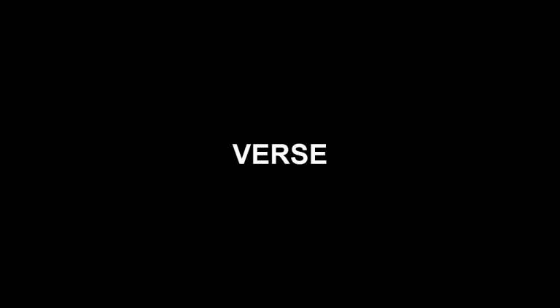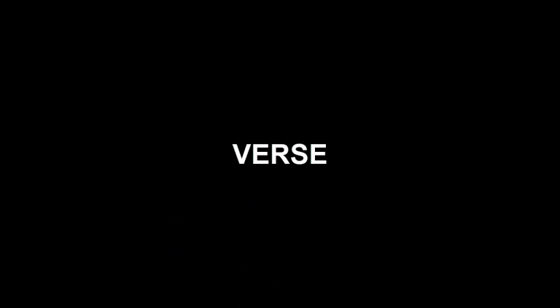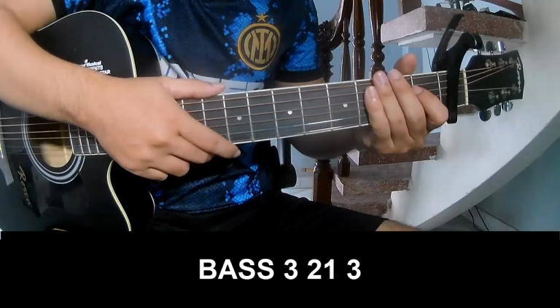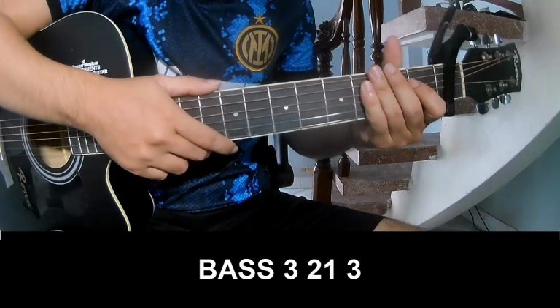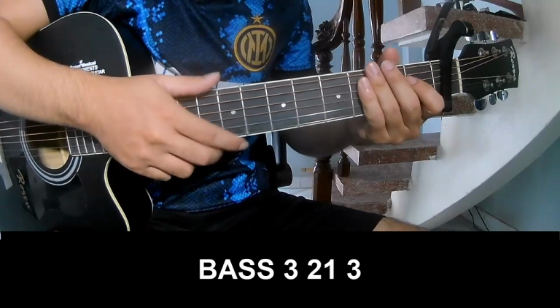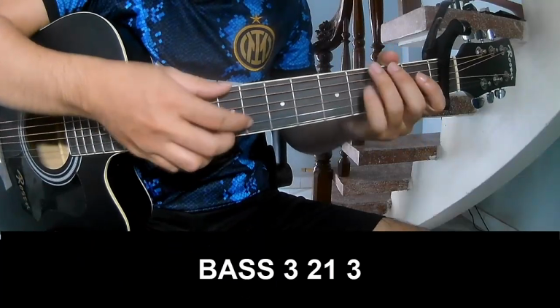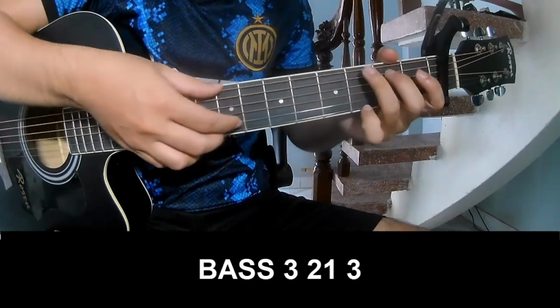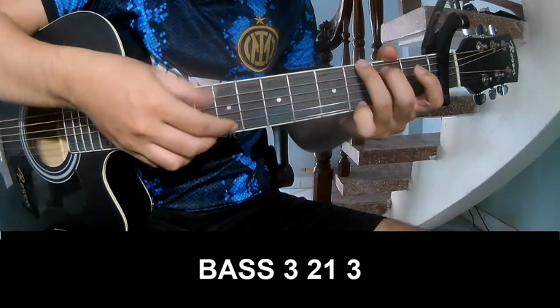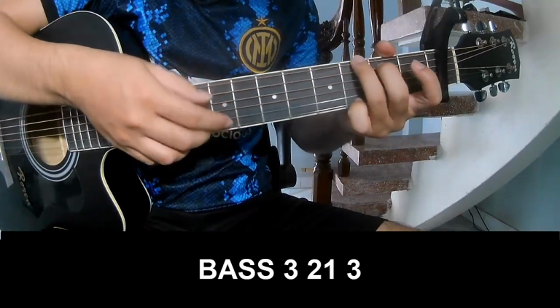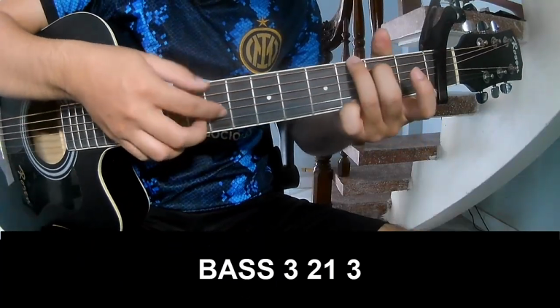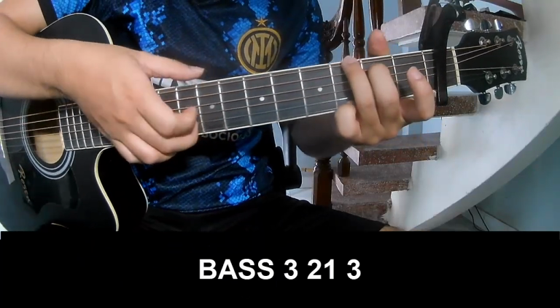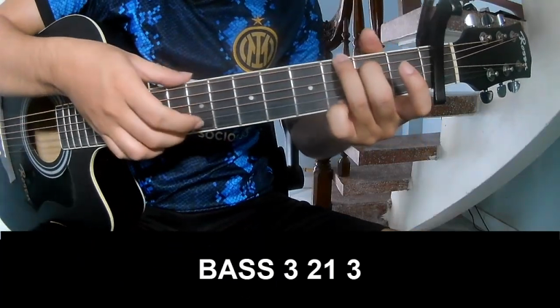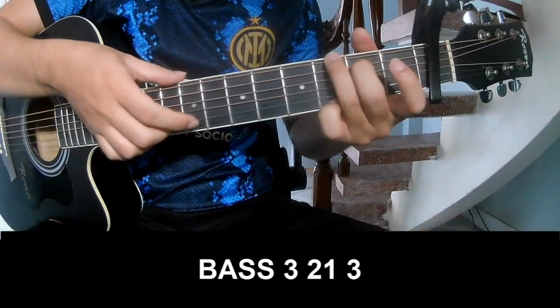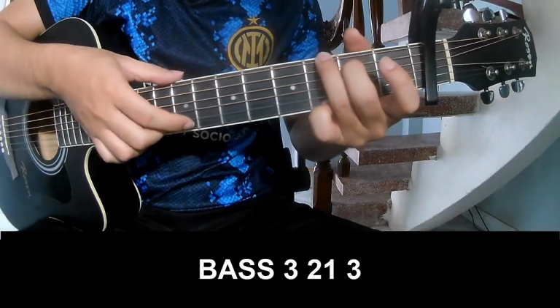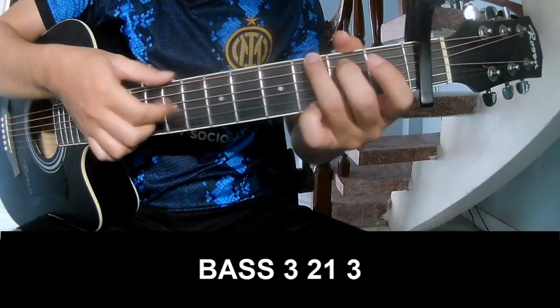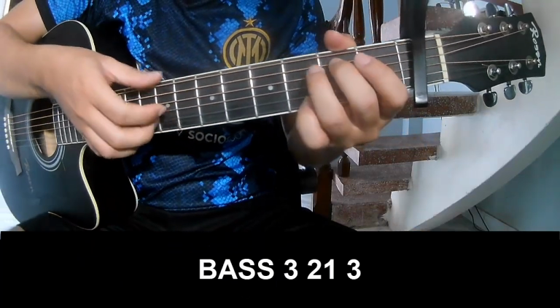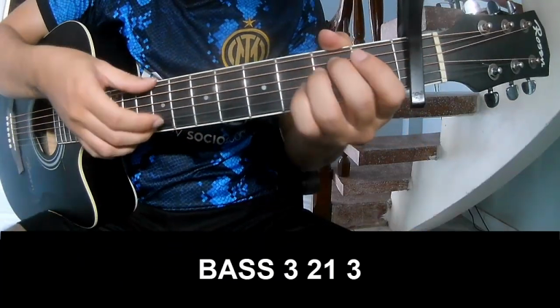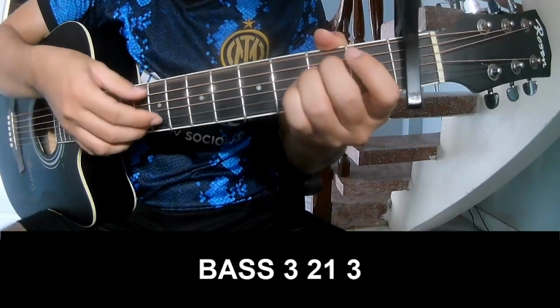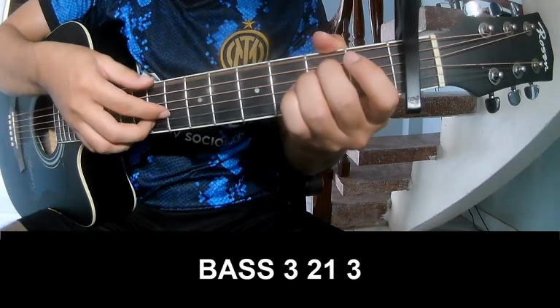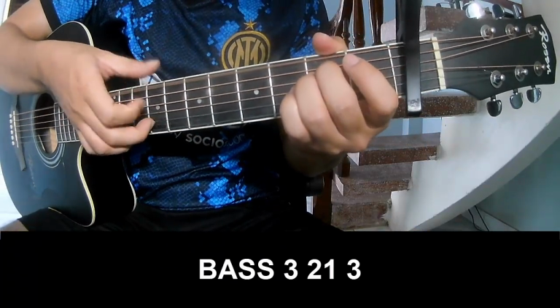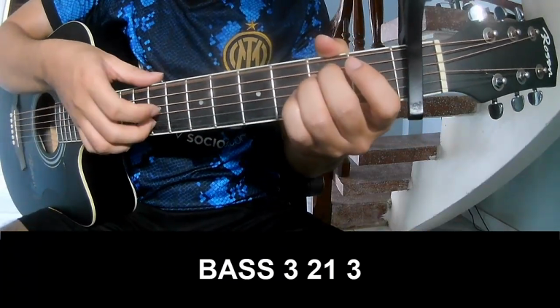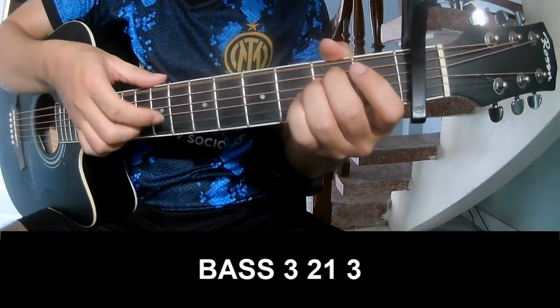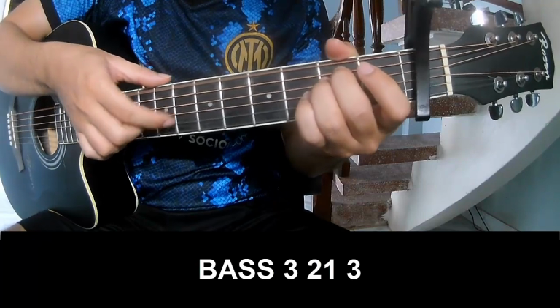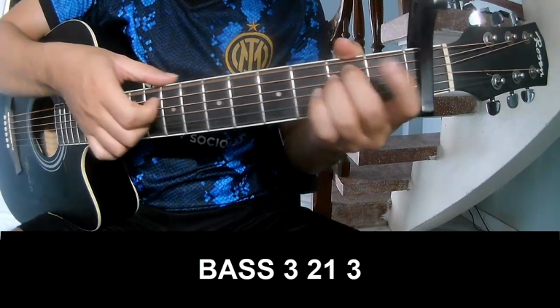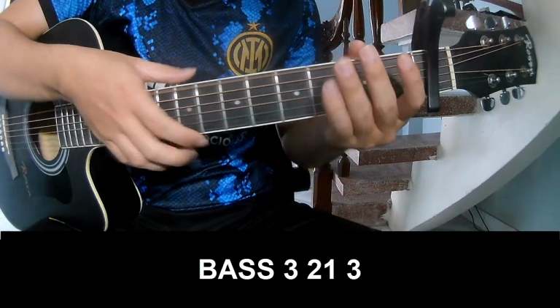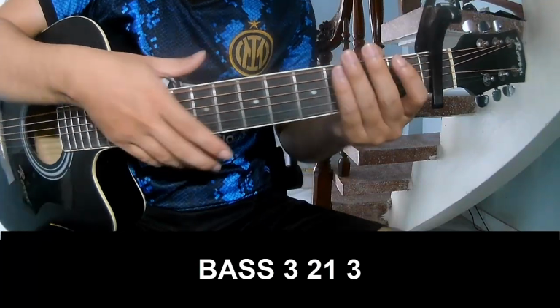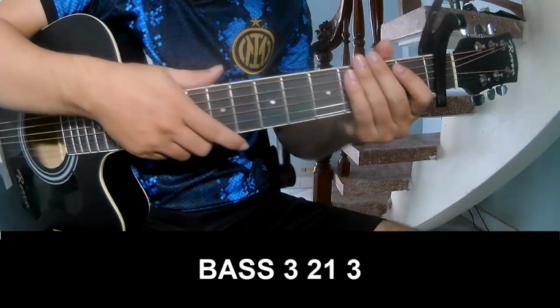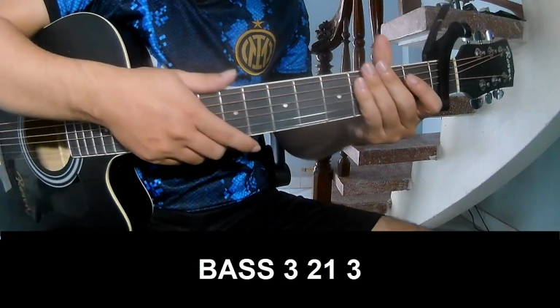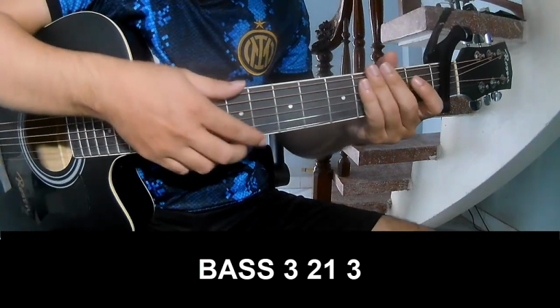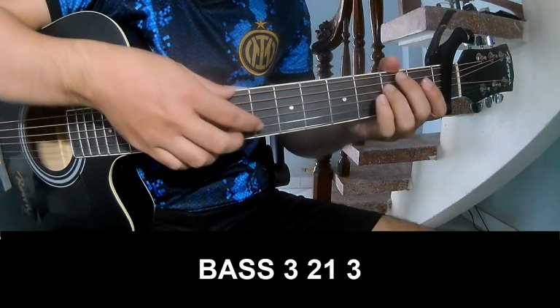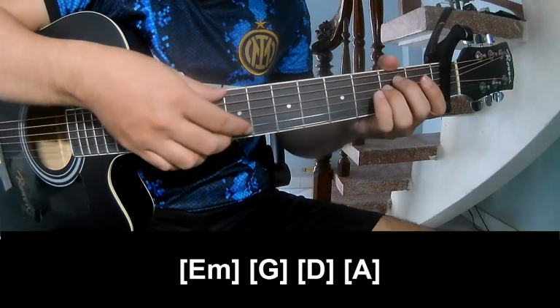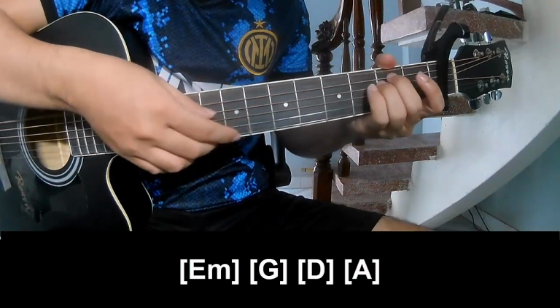The first to play: P3, 2 on 3, P3, 2 on 3, and took the long E.